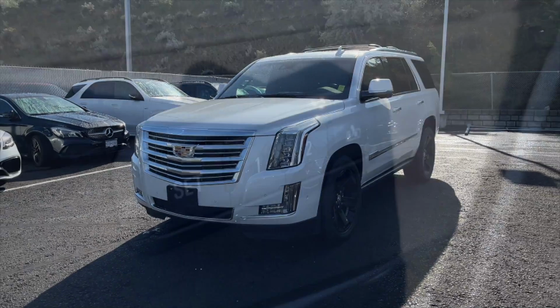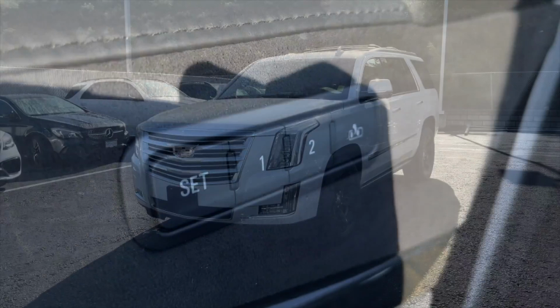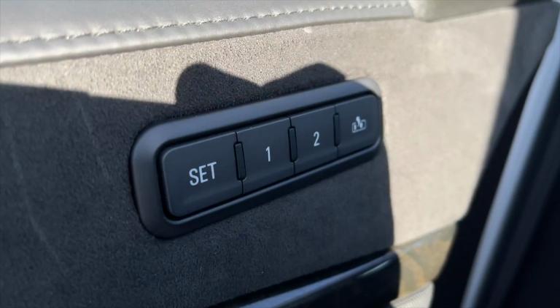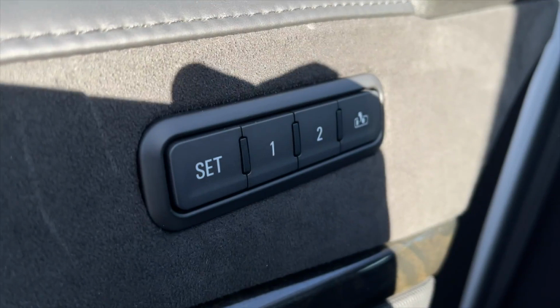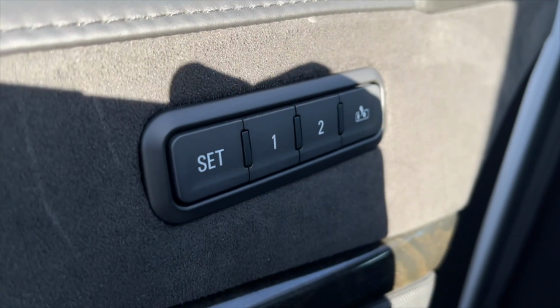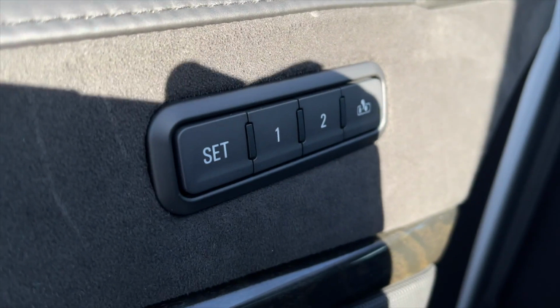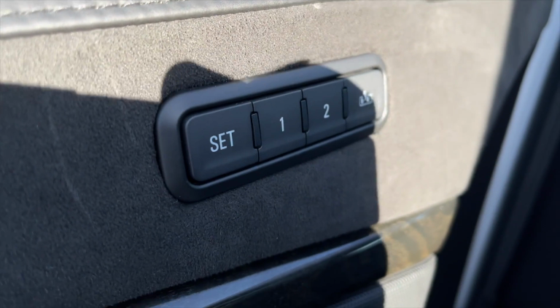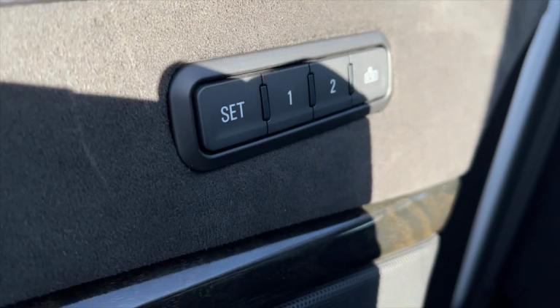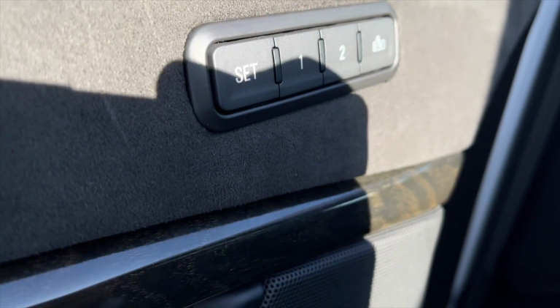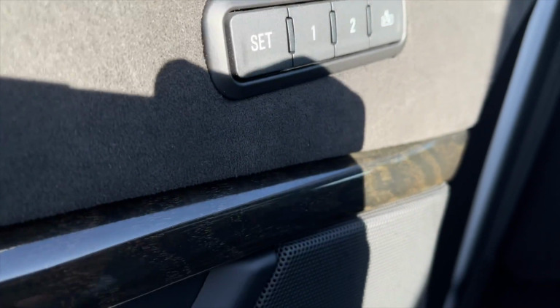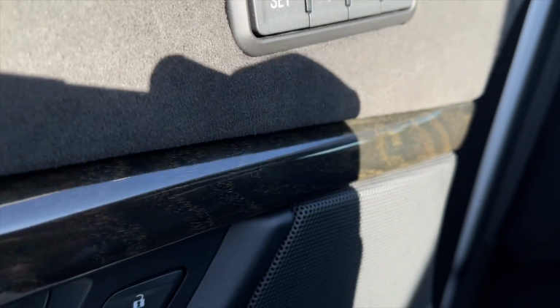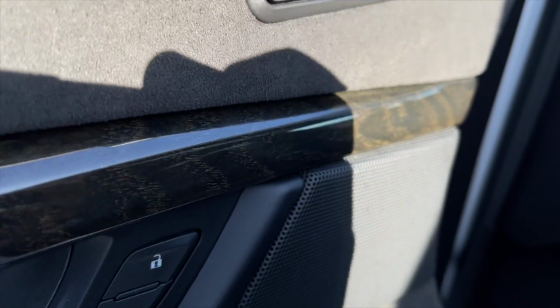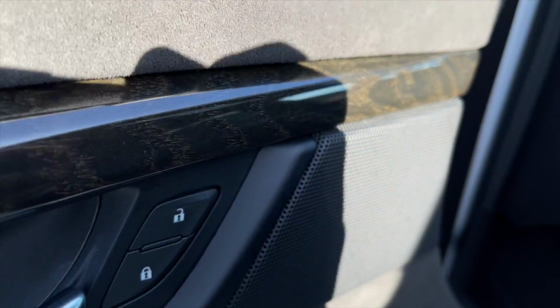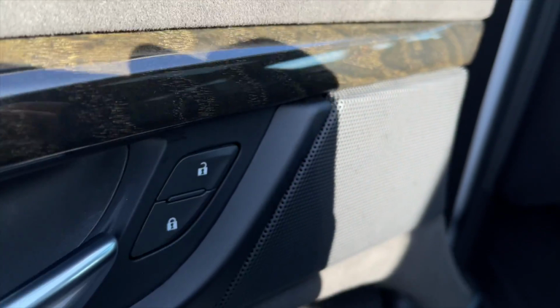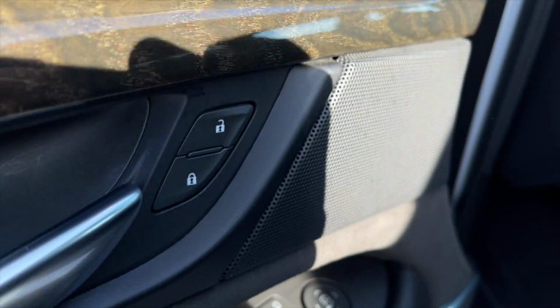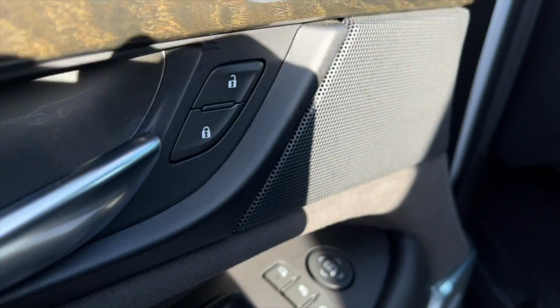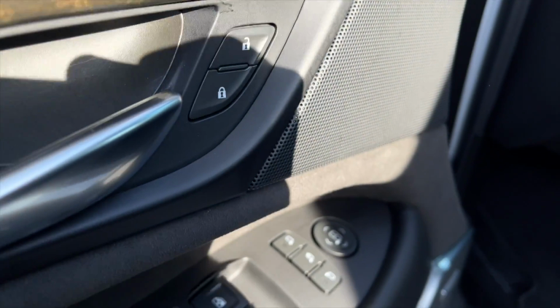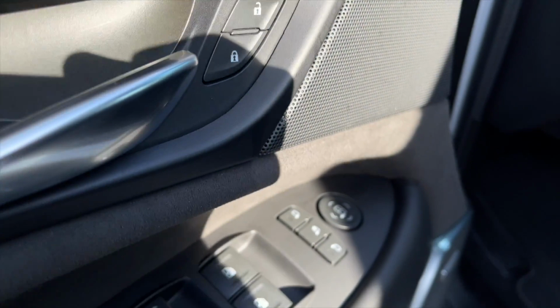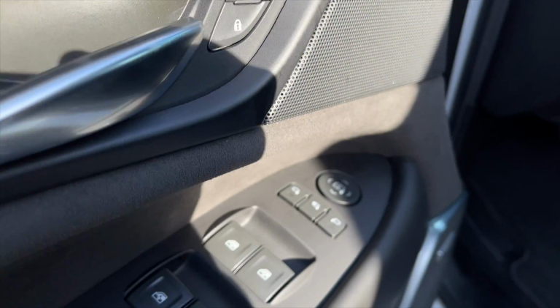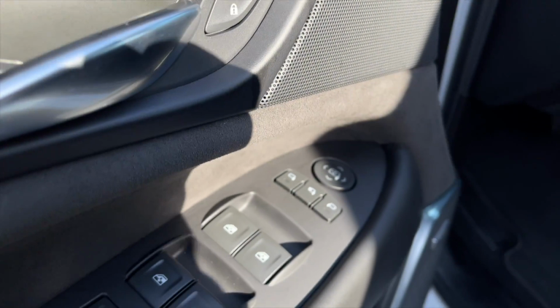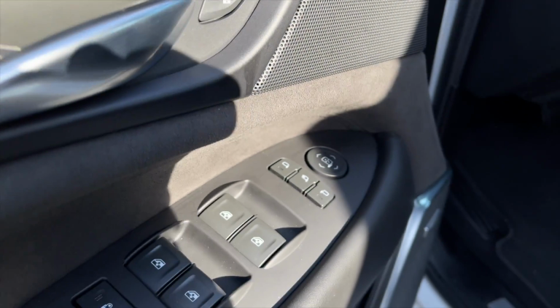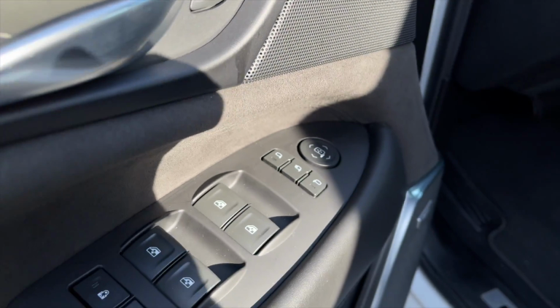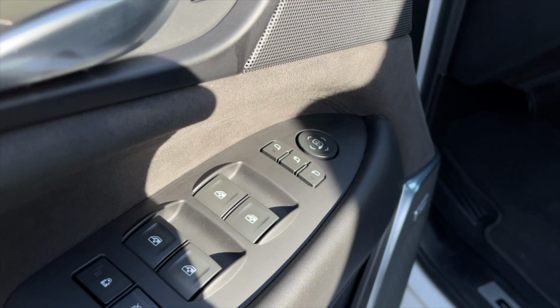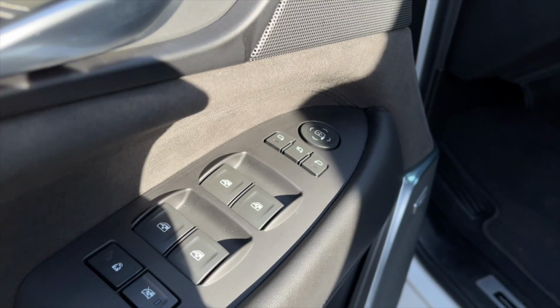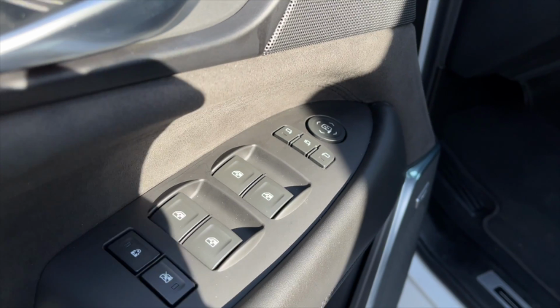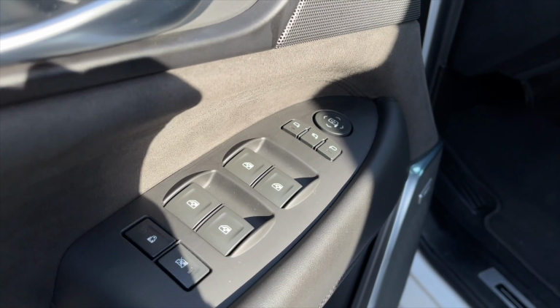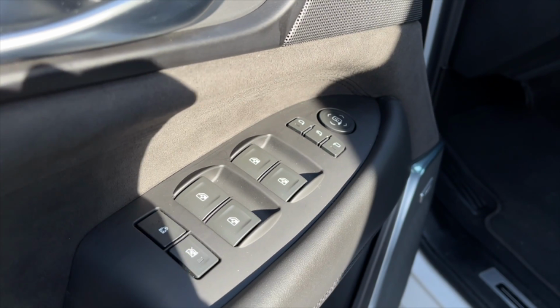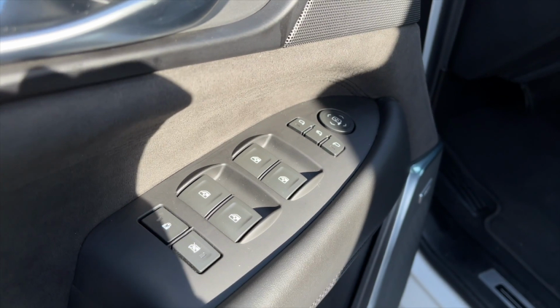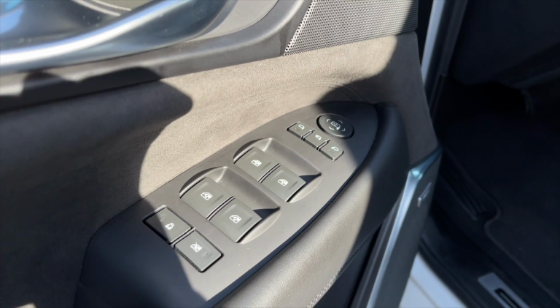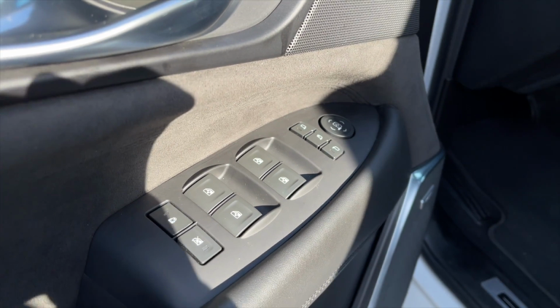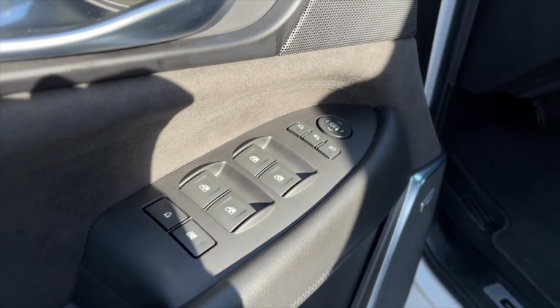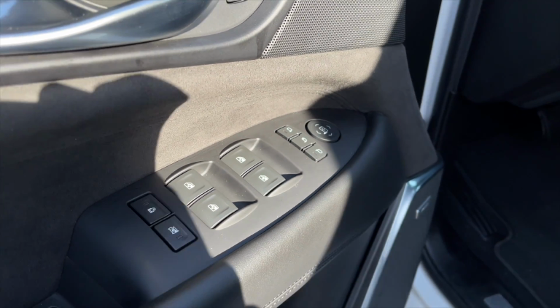For your power interior accessories, you do get memory driver seat settings, power locks, power mirrors, power folding mirrors, and power windows.